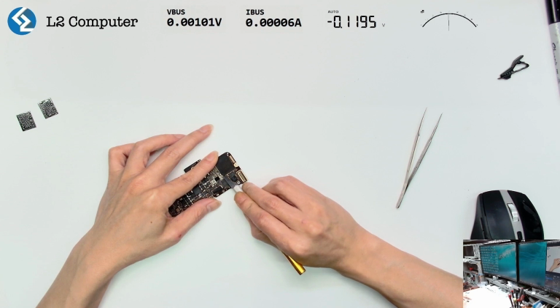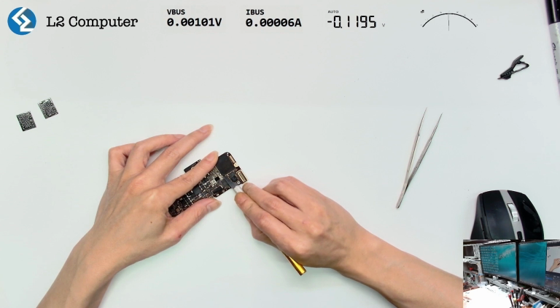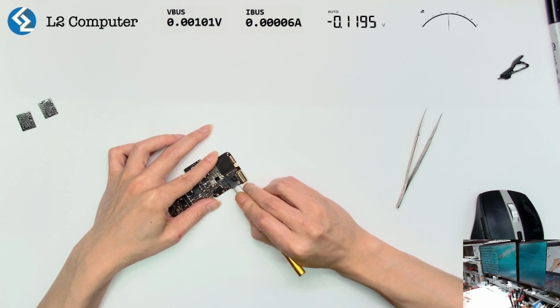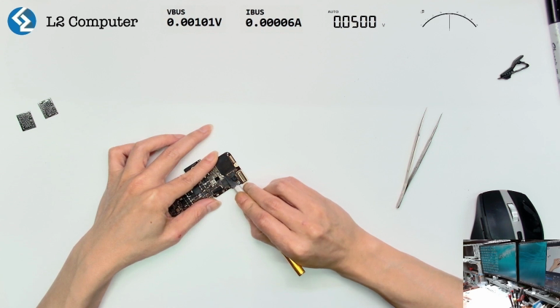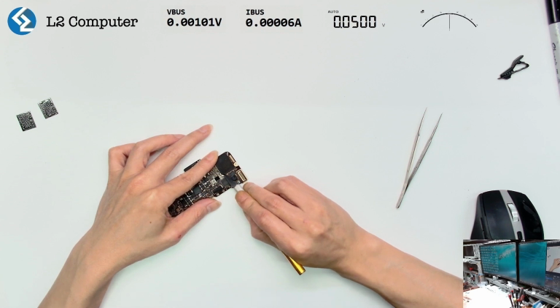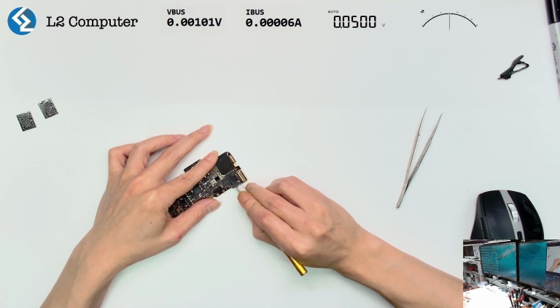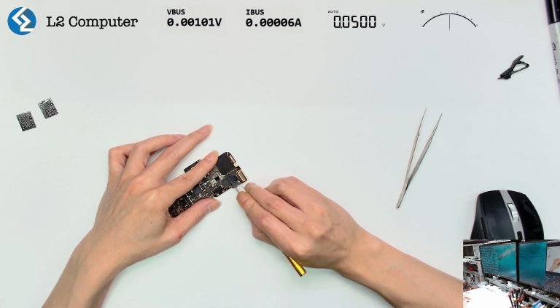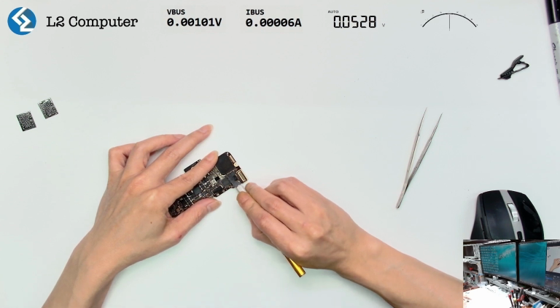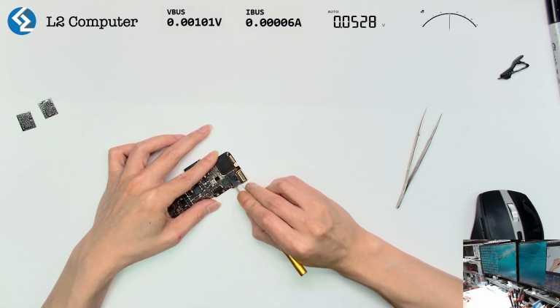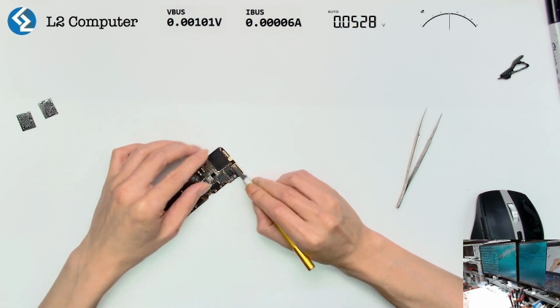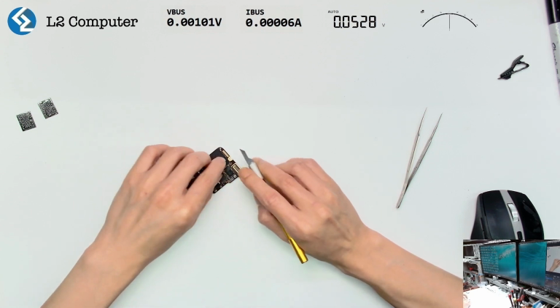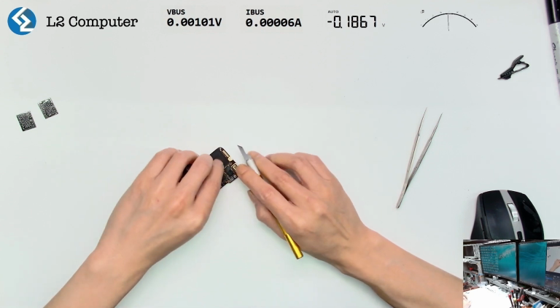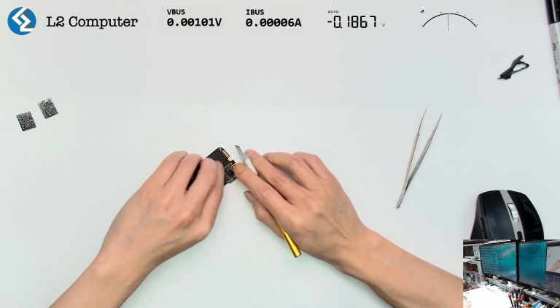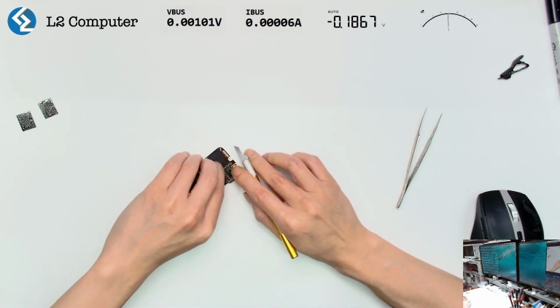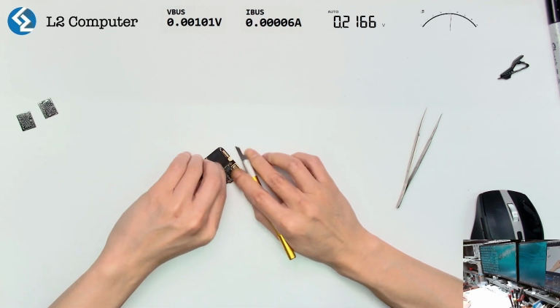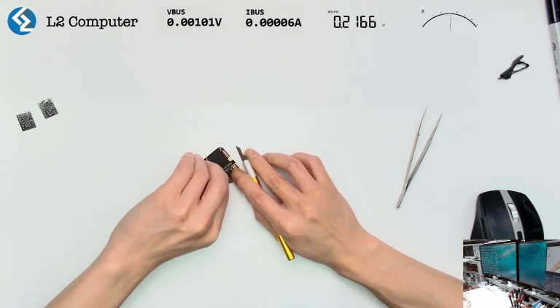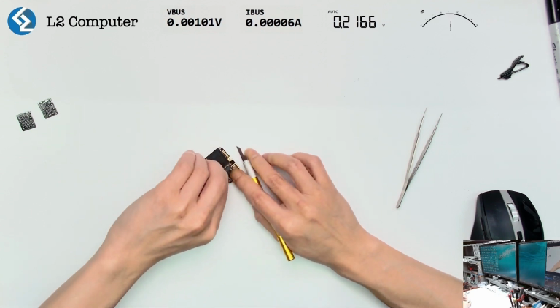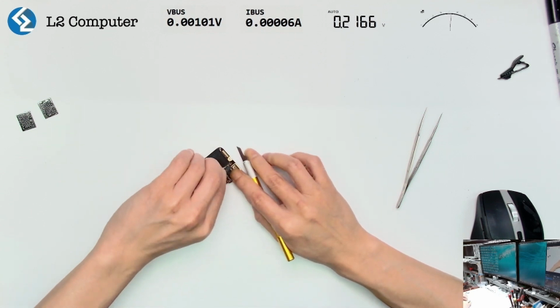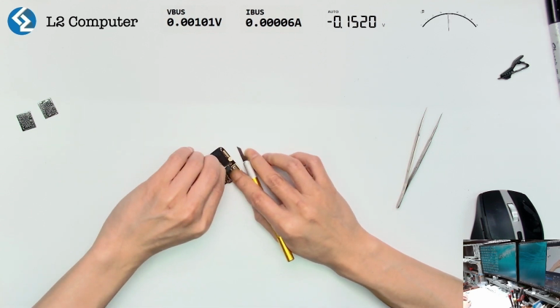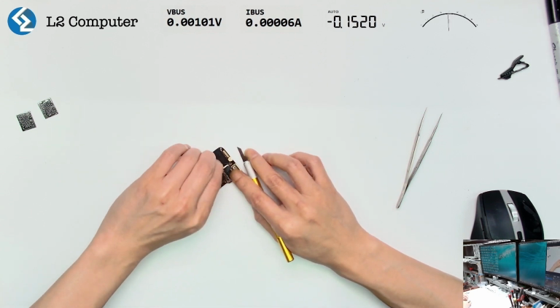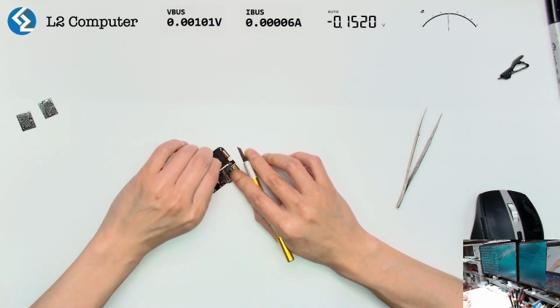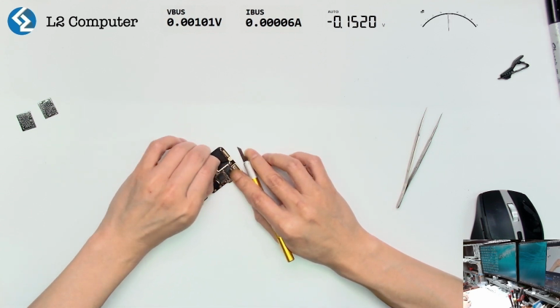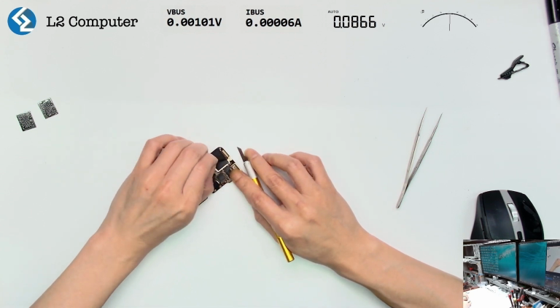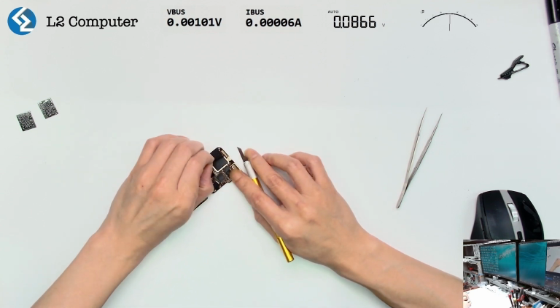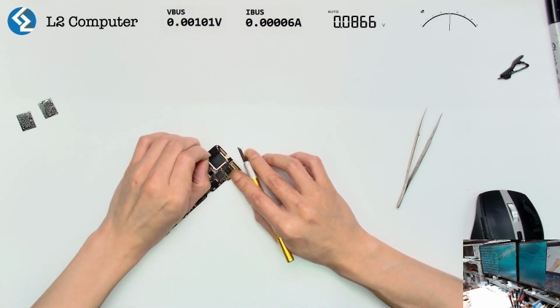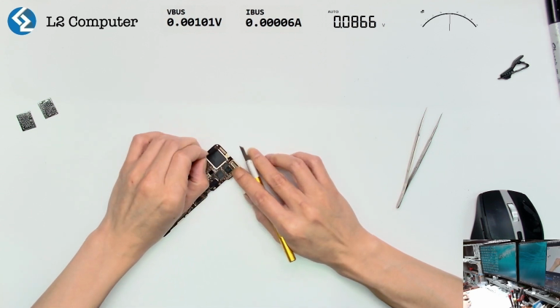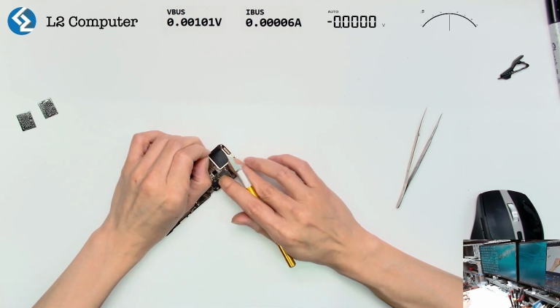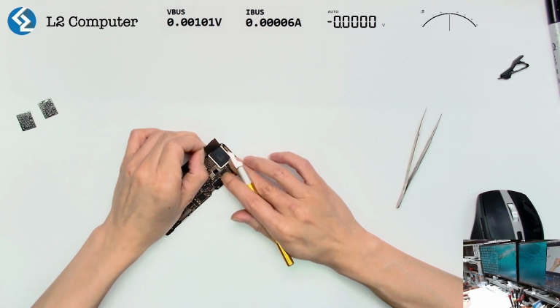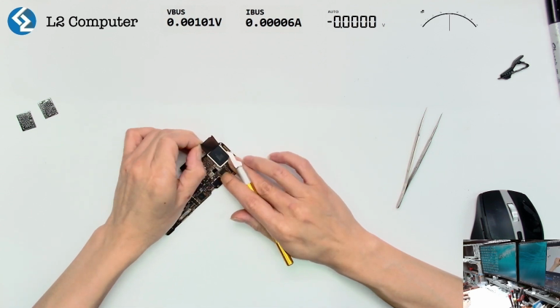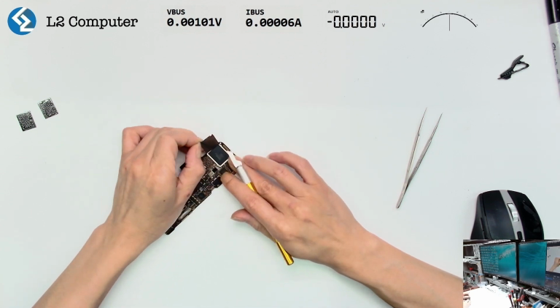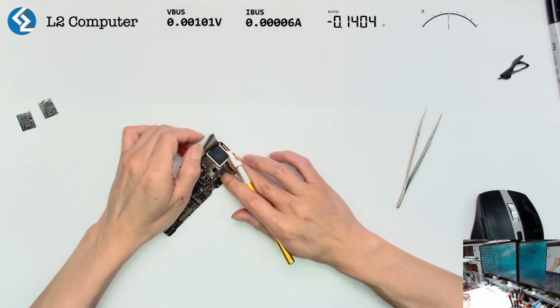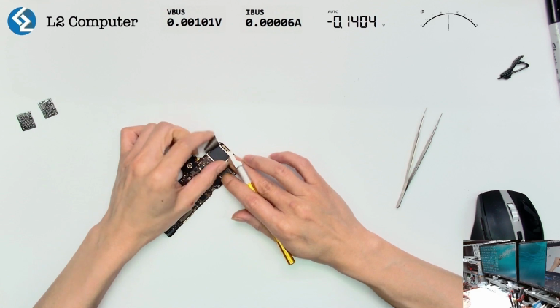Next, we disassemble the logic board and attempt to replace the hard drive to see if it resolves the issue.